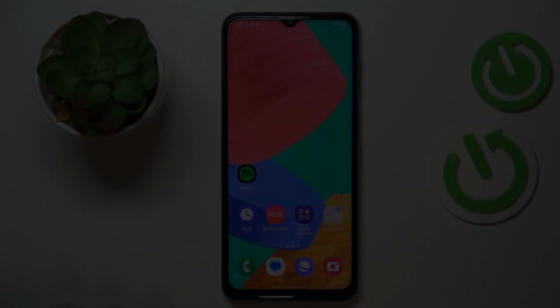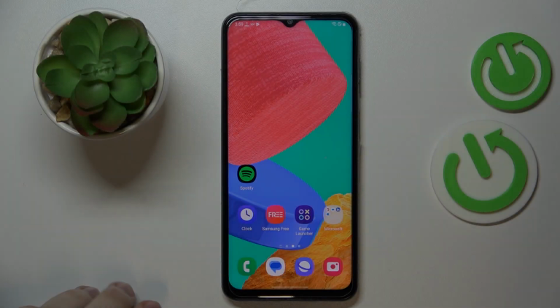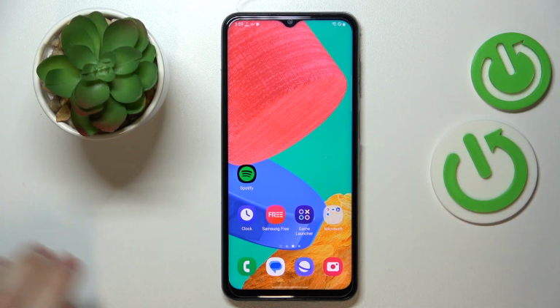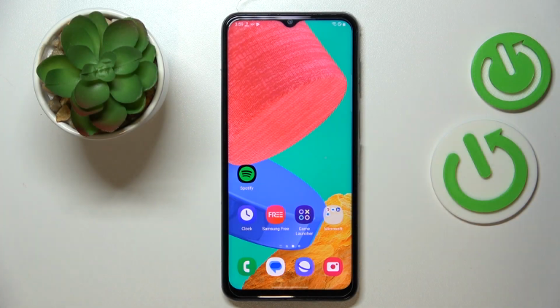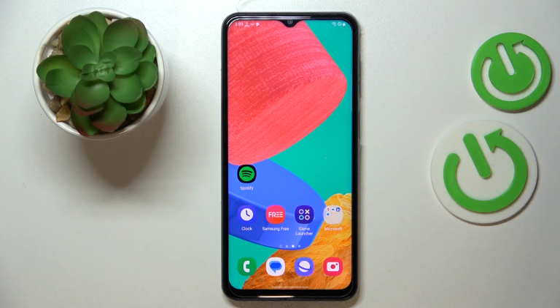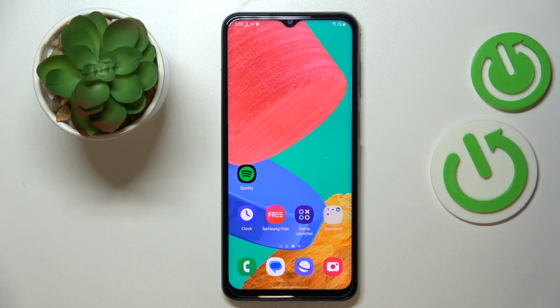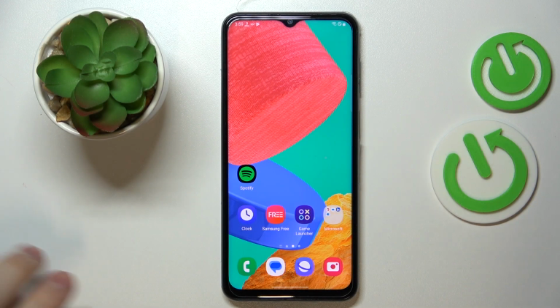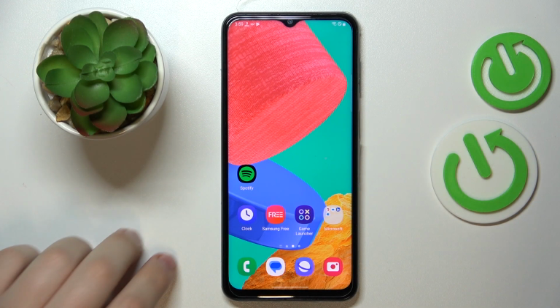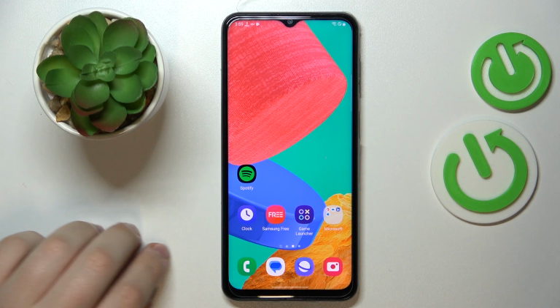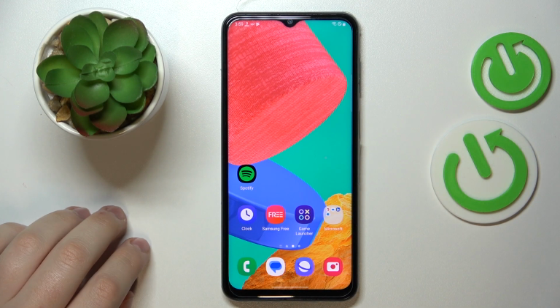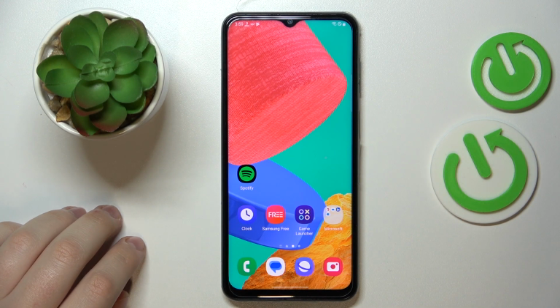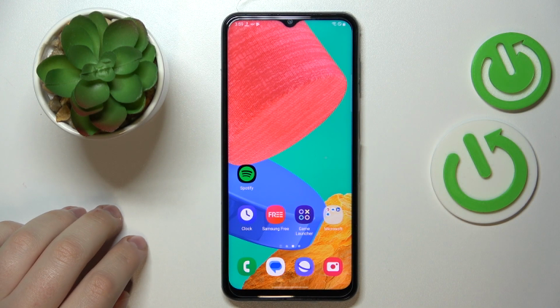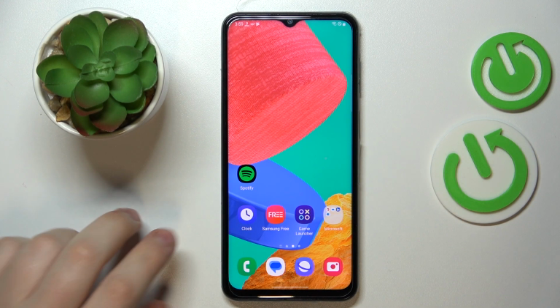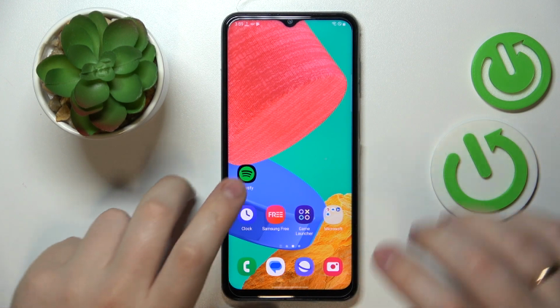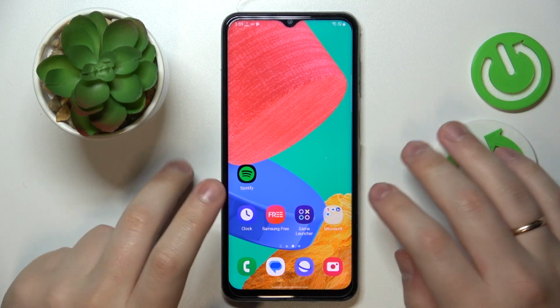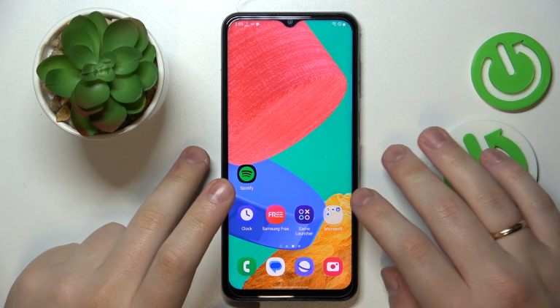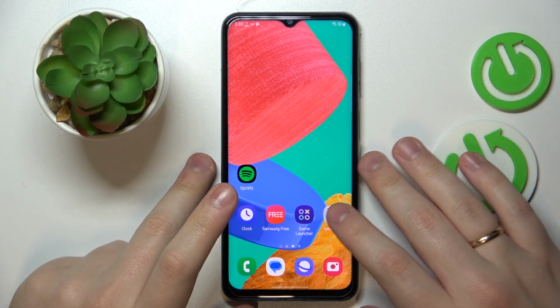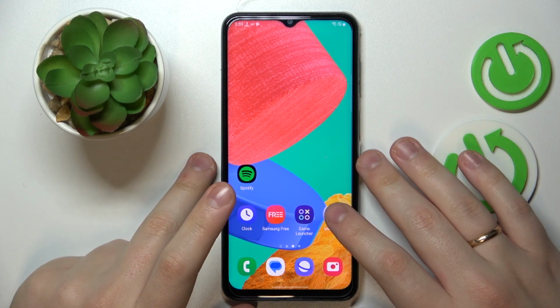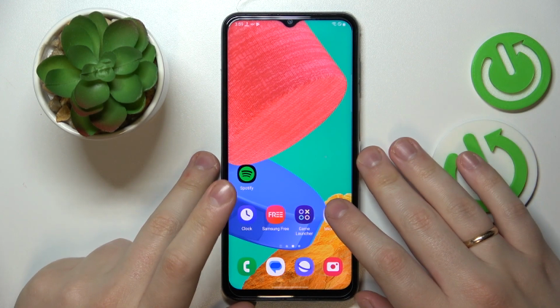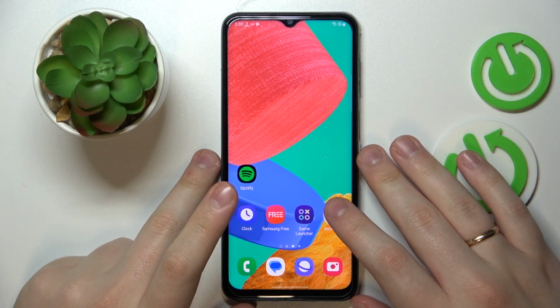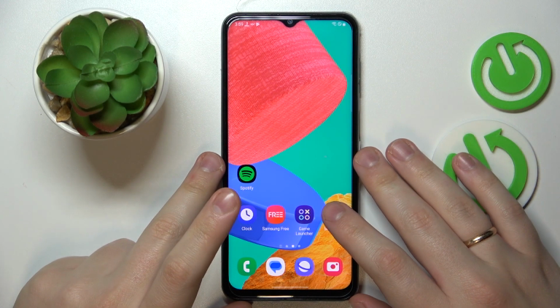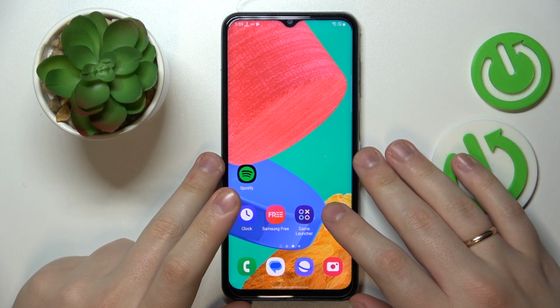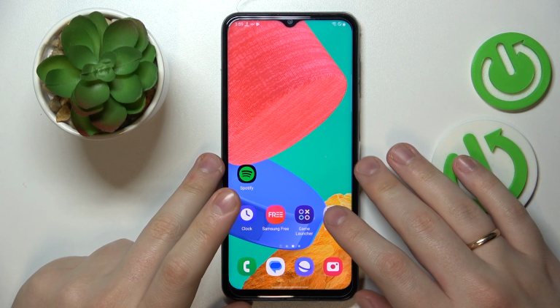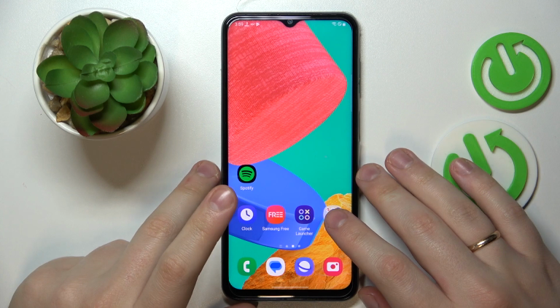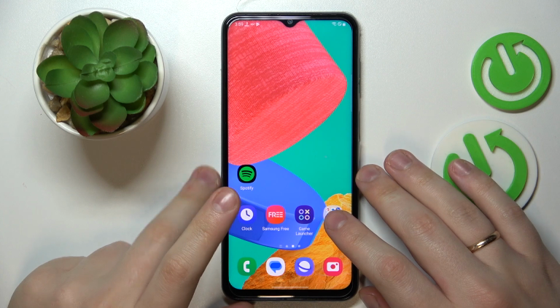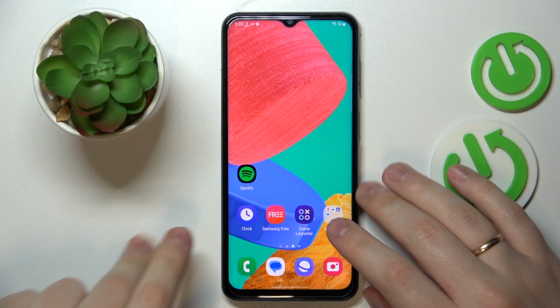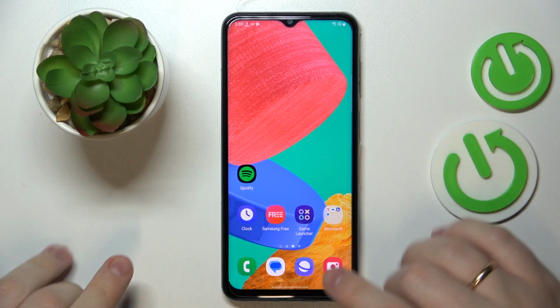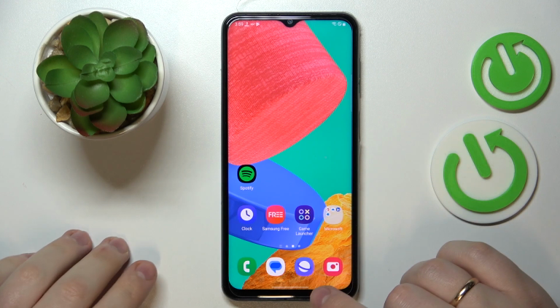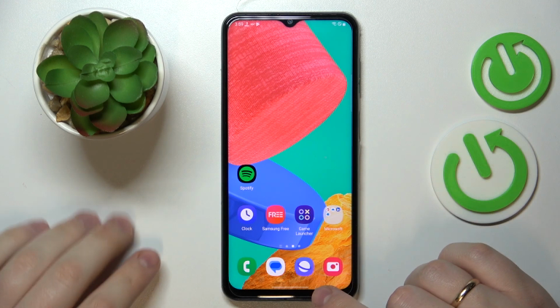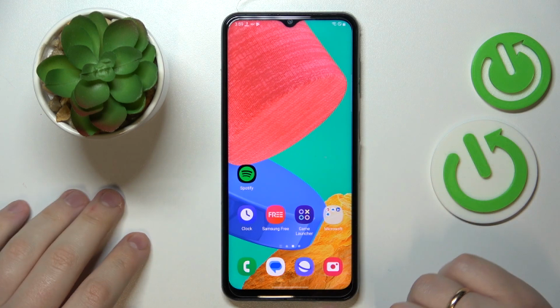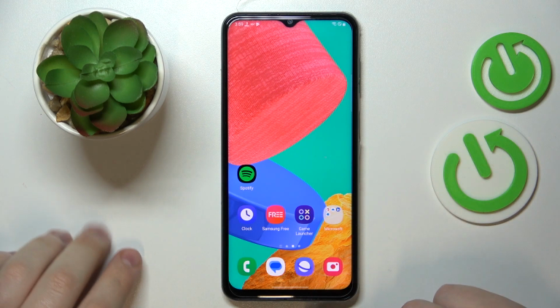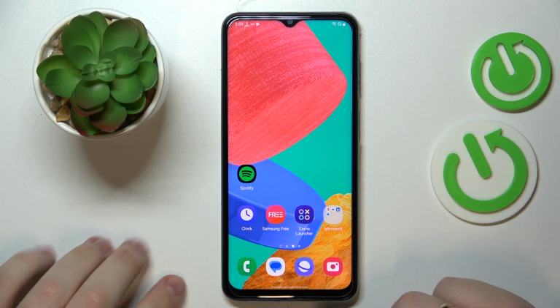This is the Samsung Galaxy M33, and in this video we'd like to share the top five pro tips and features for this device.